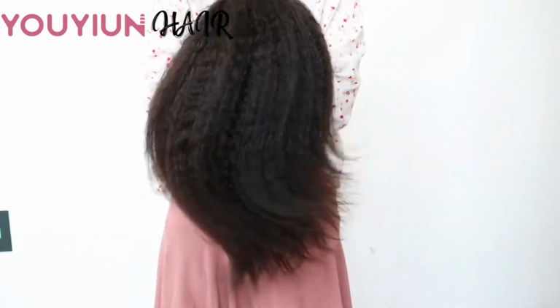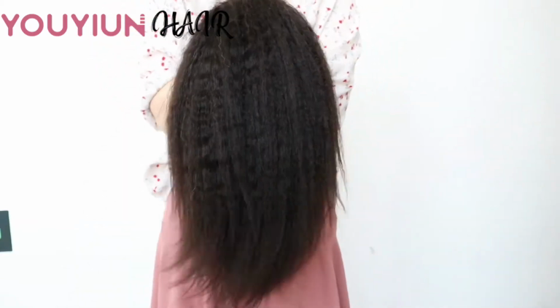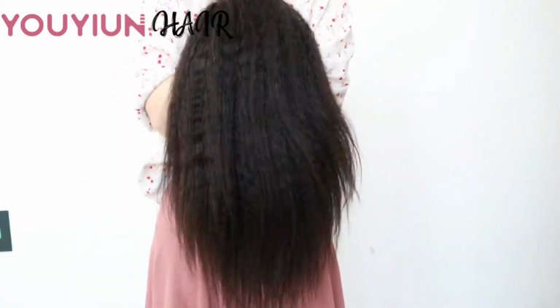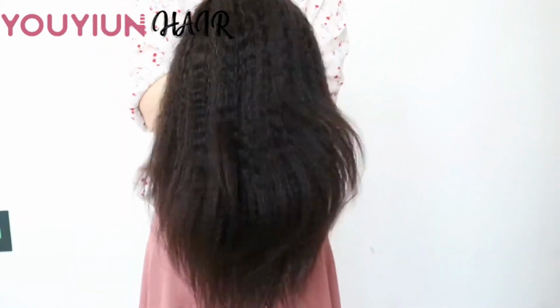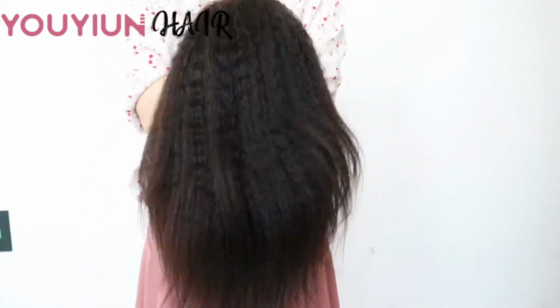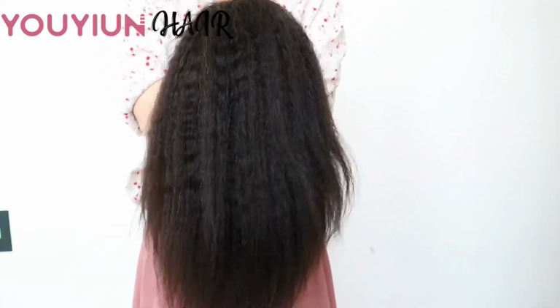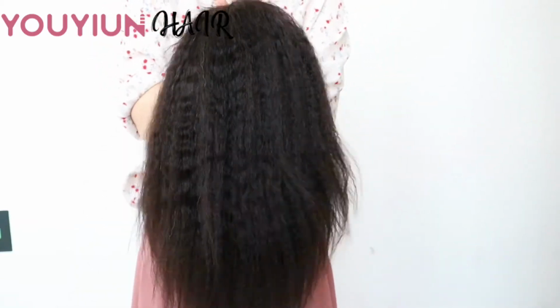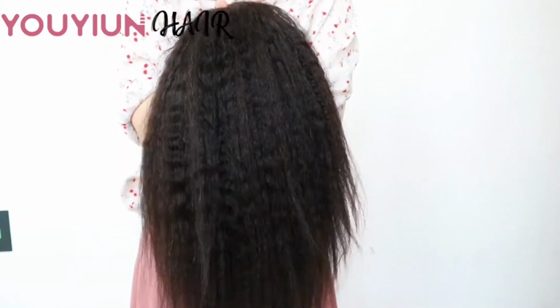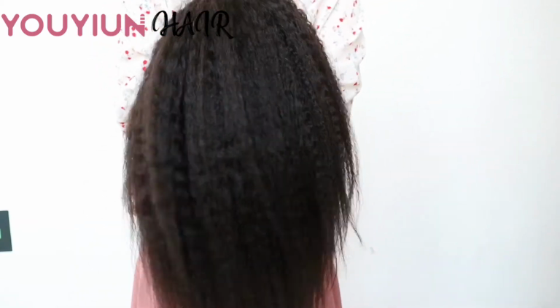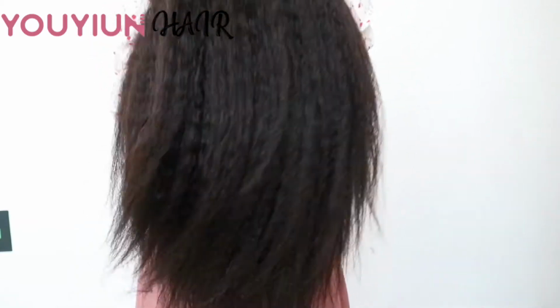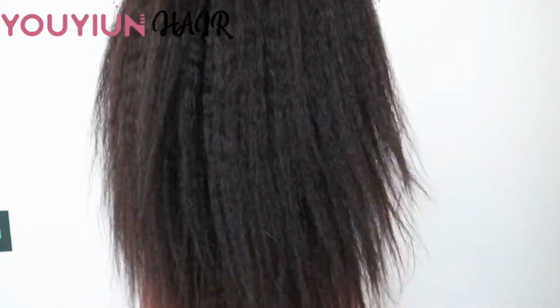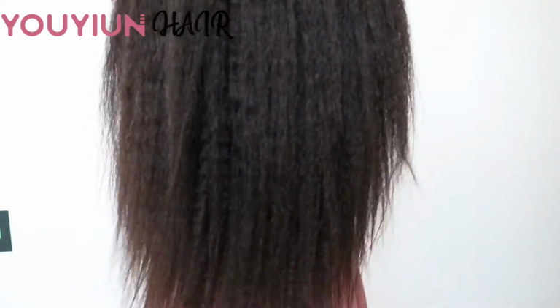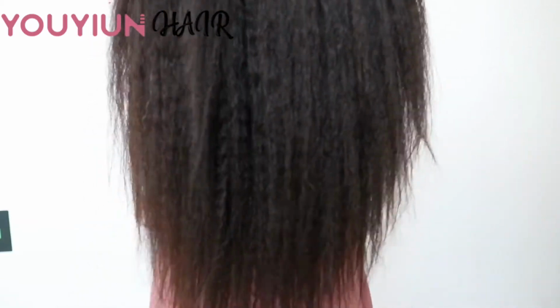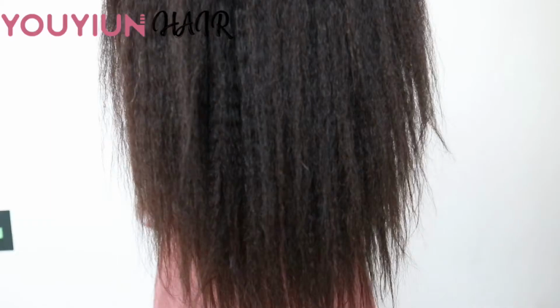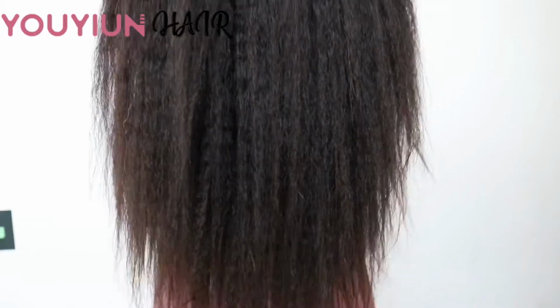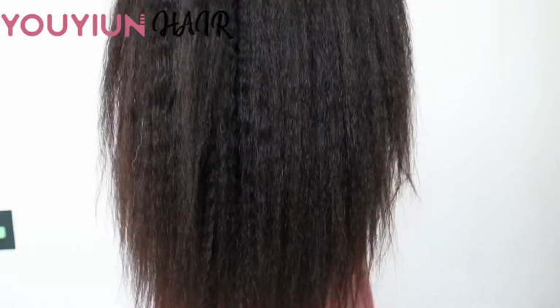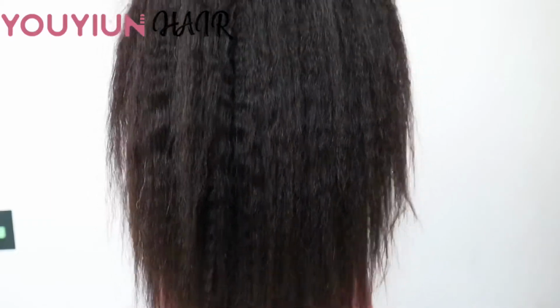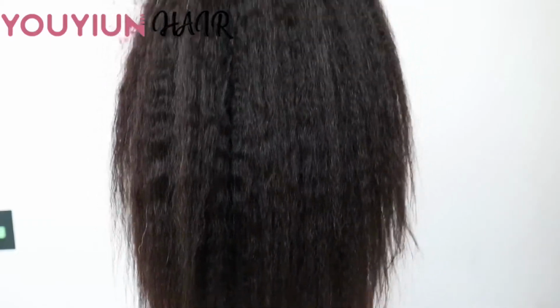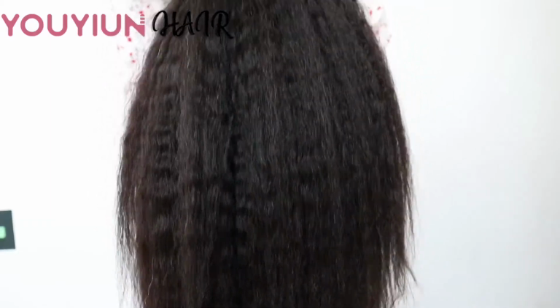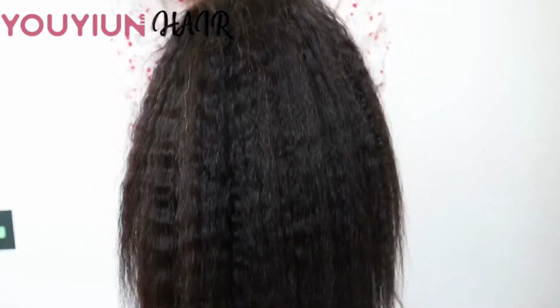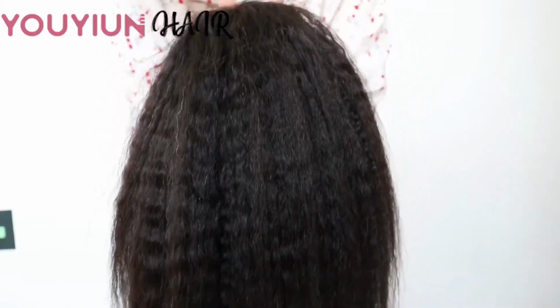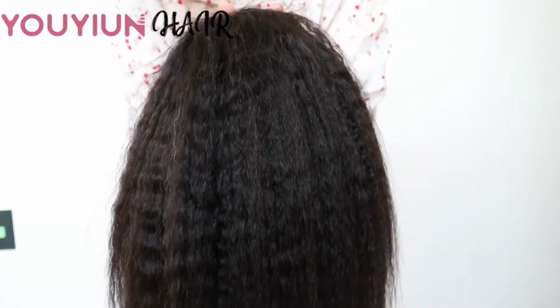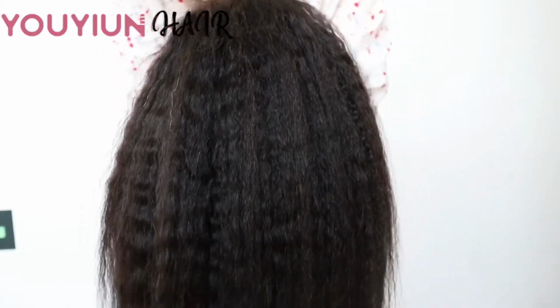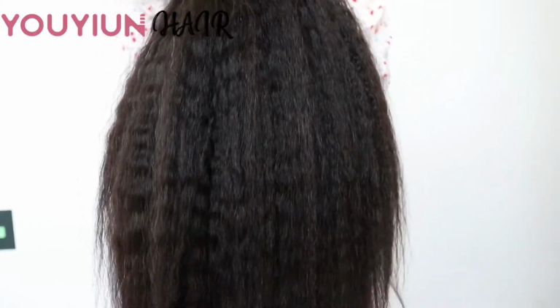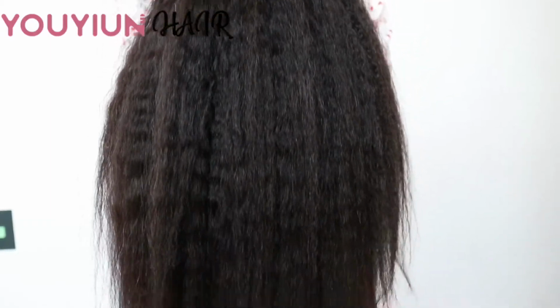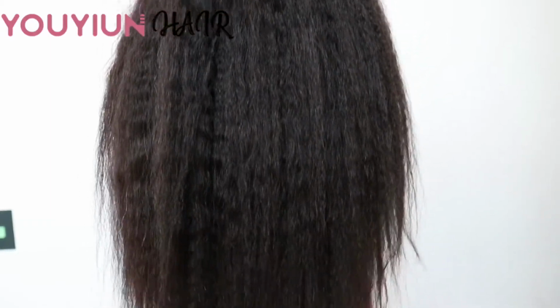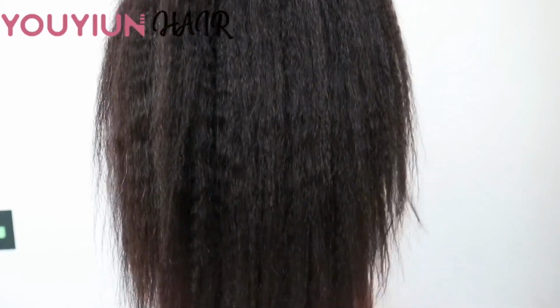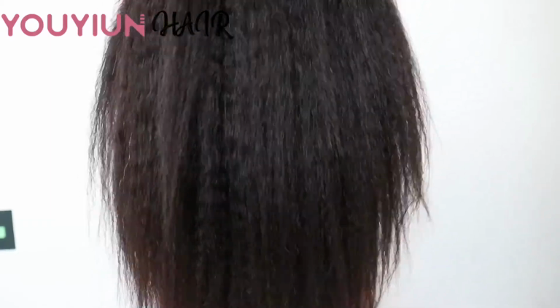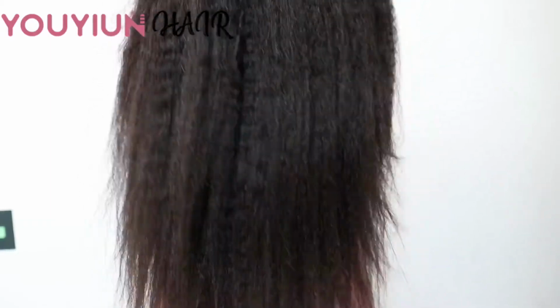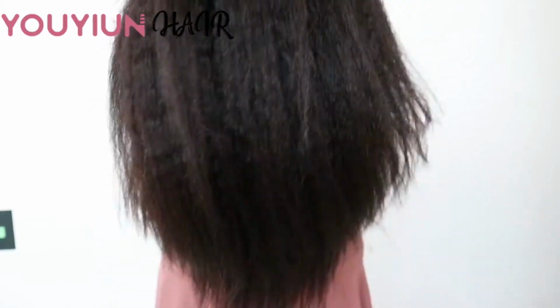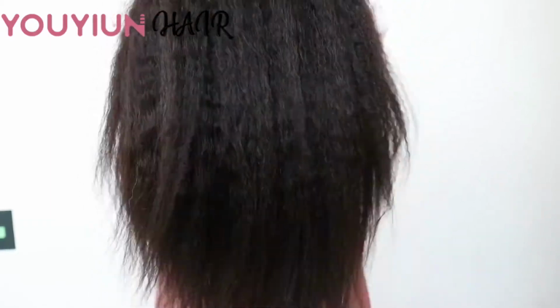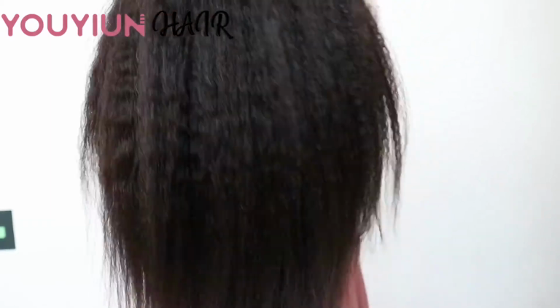This is a Yaki straight. Can you see the texture? It's very beautiful.